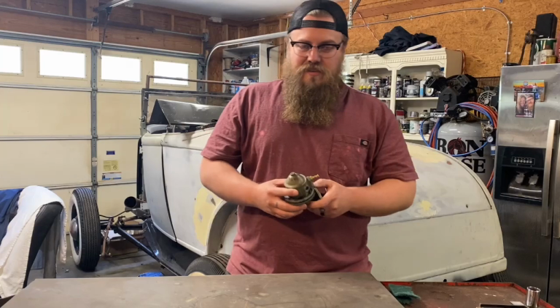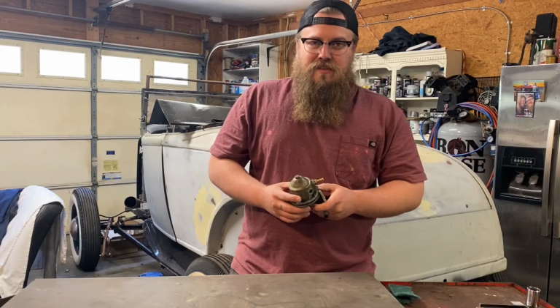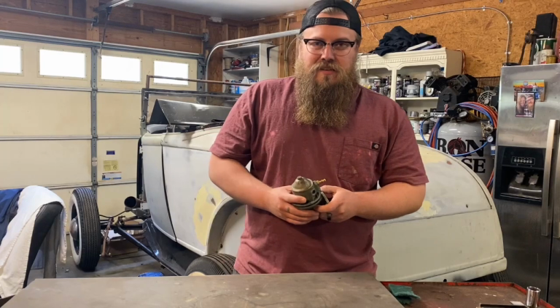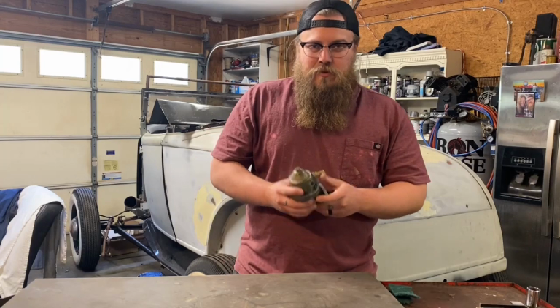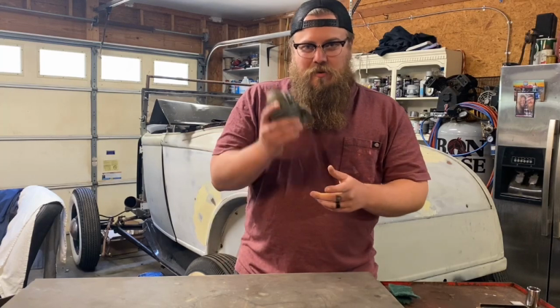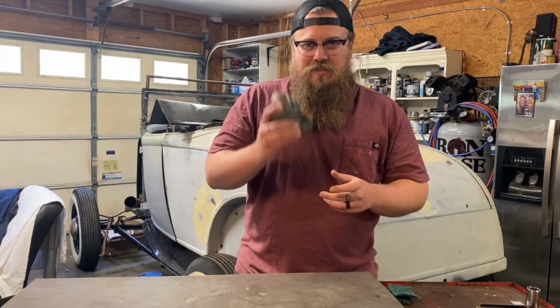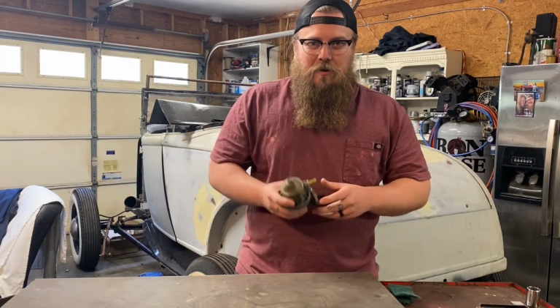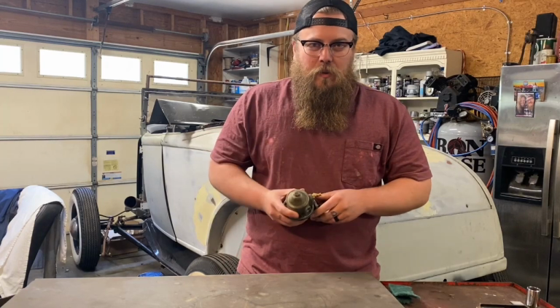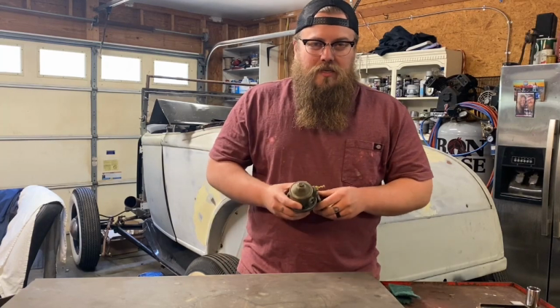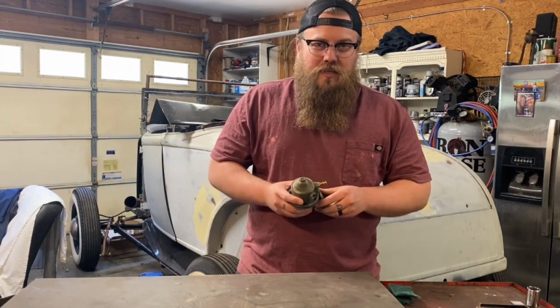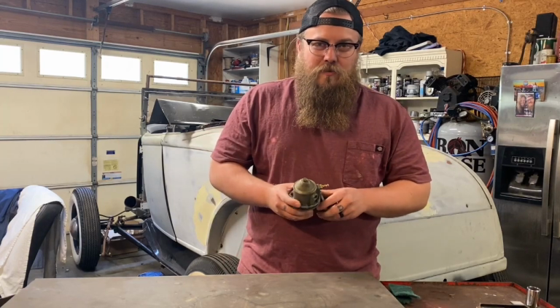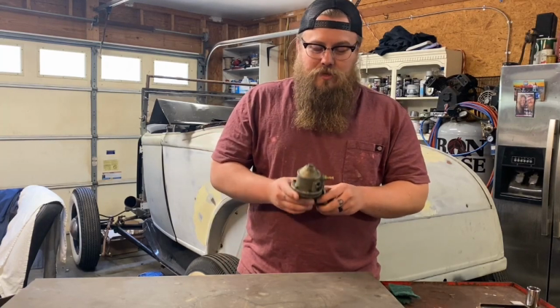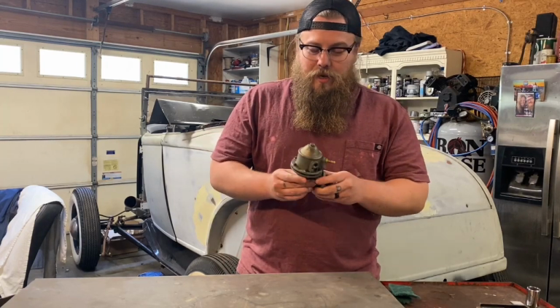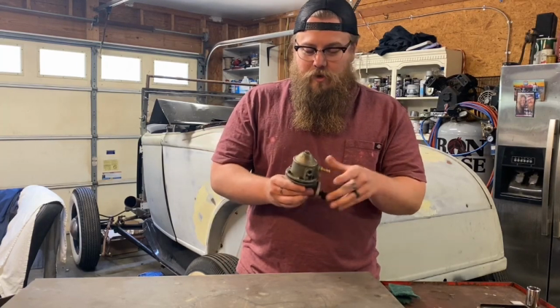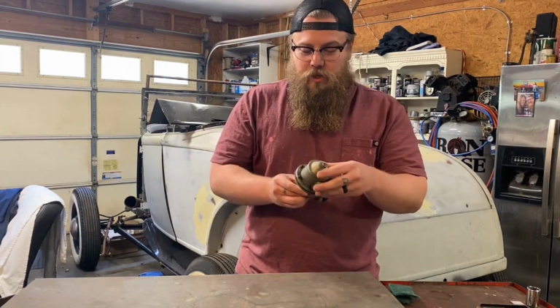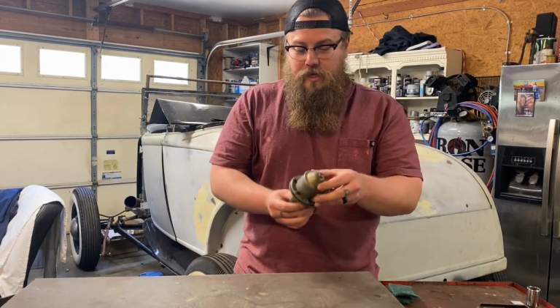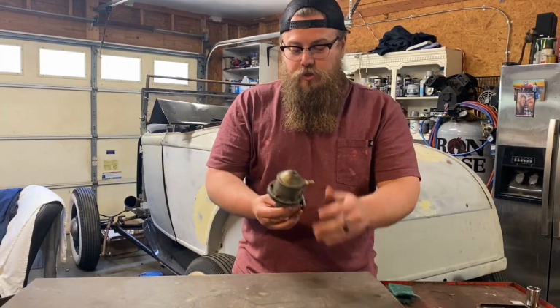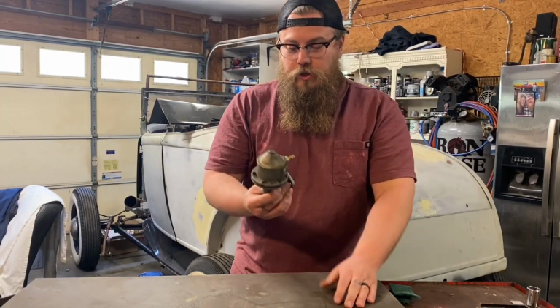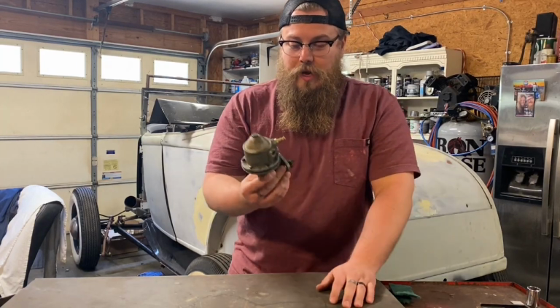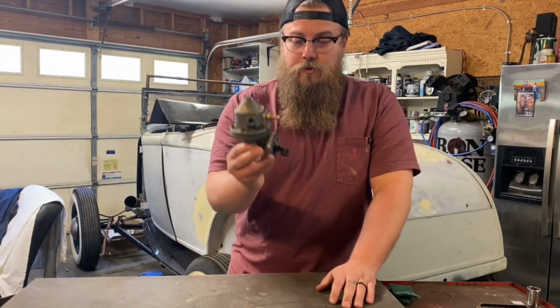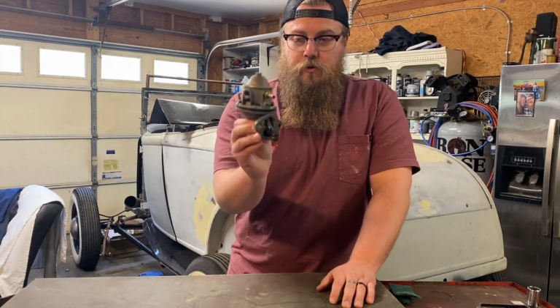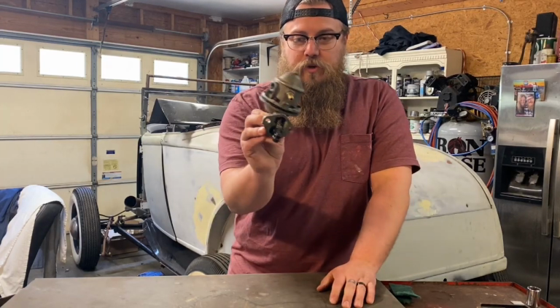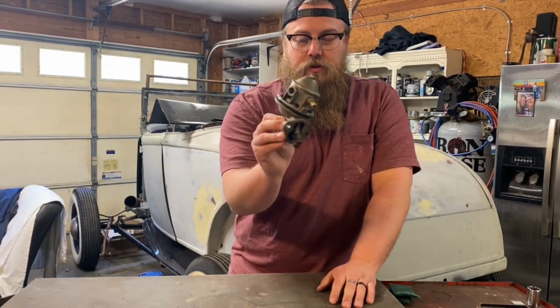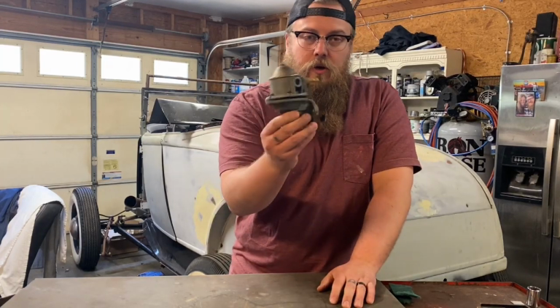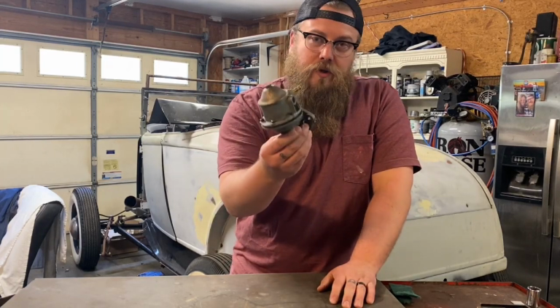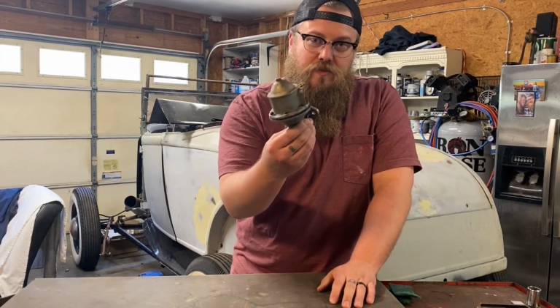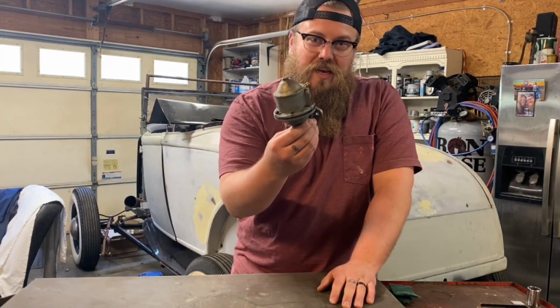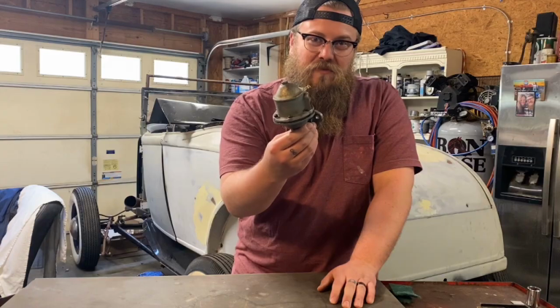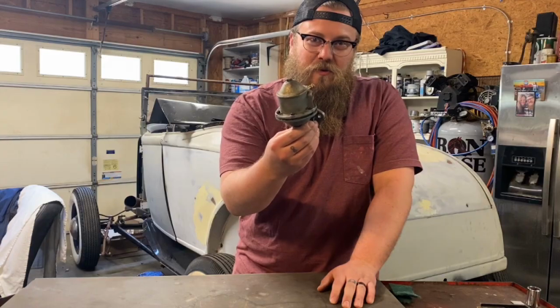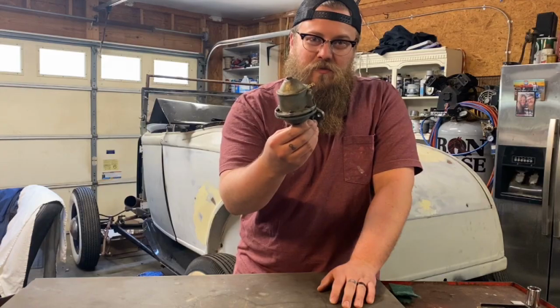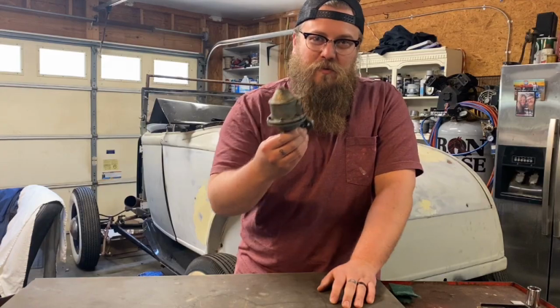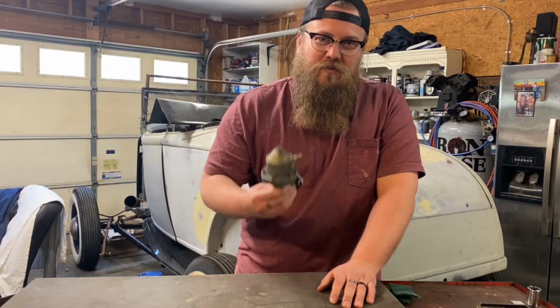What's up guys, Zach with Large Customs. I'm going to quickly show you how to rebuild one of these flathead Ford fuel pumps.